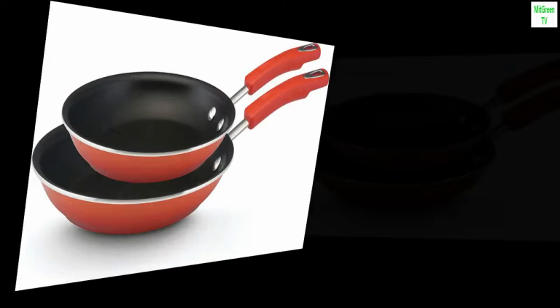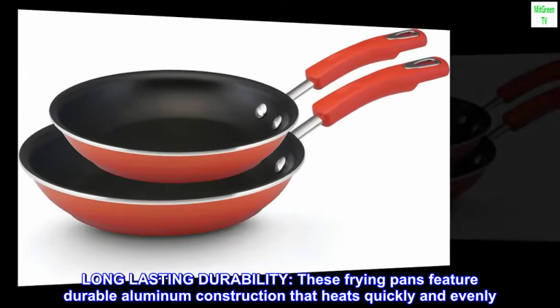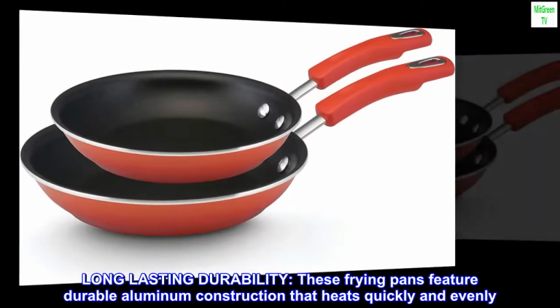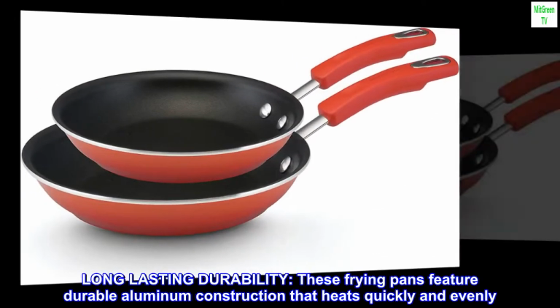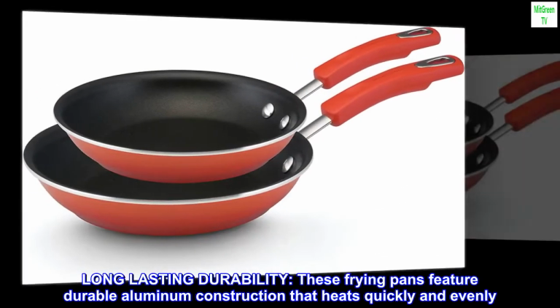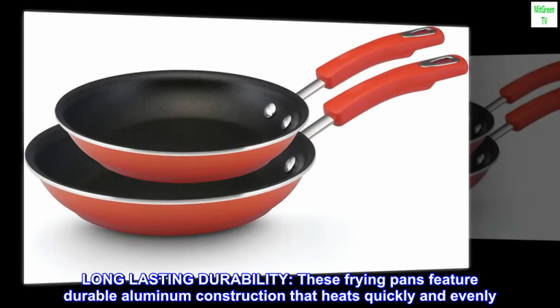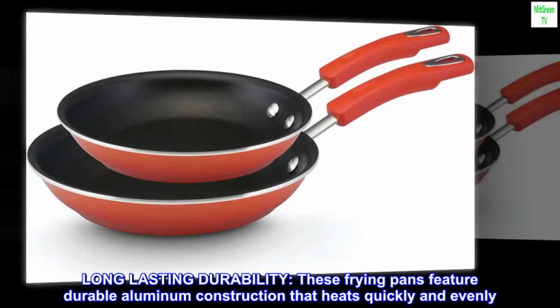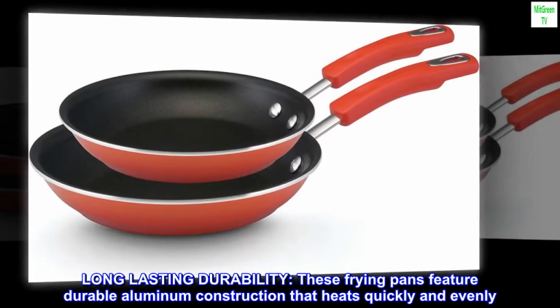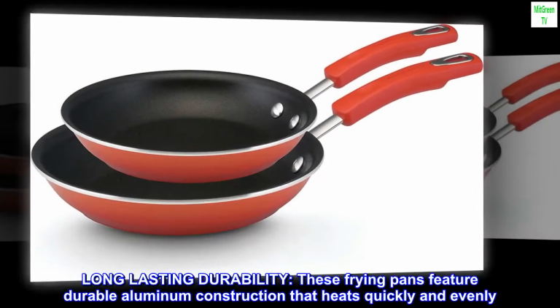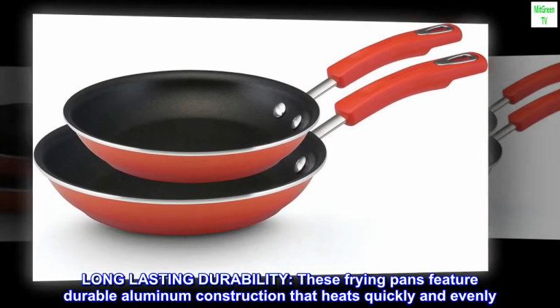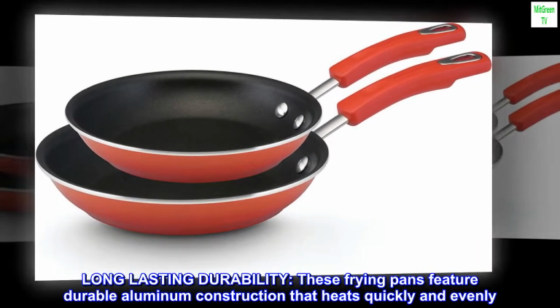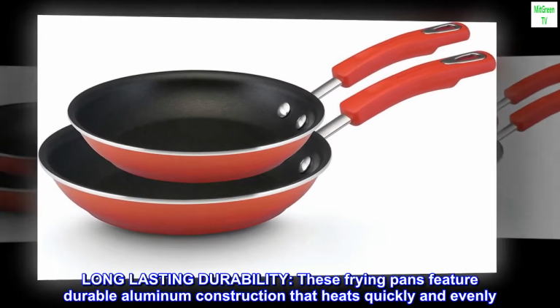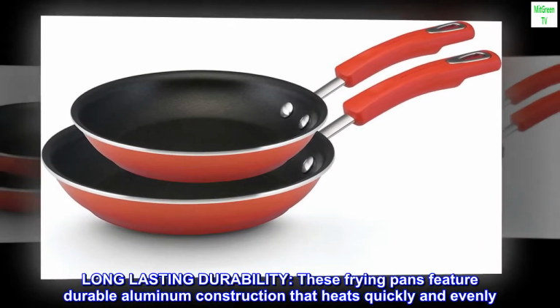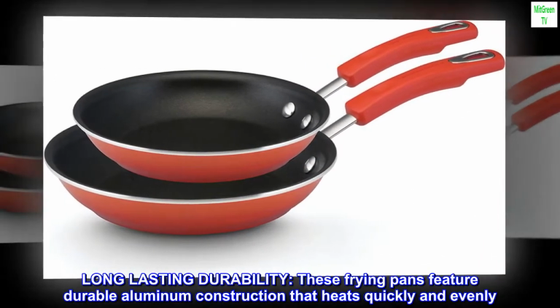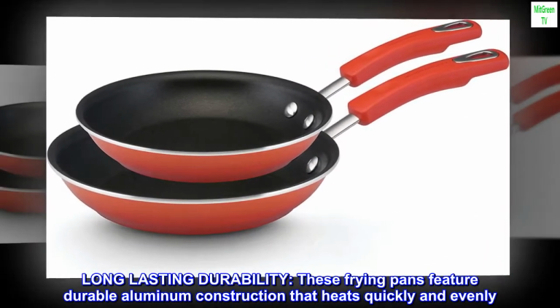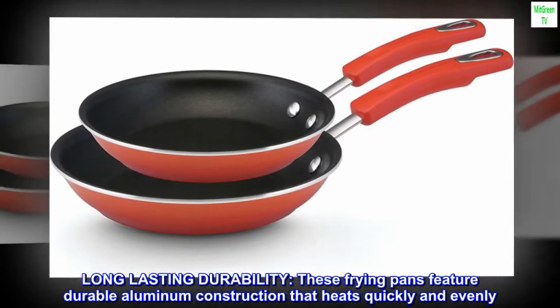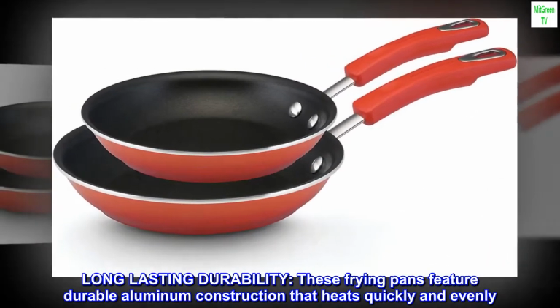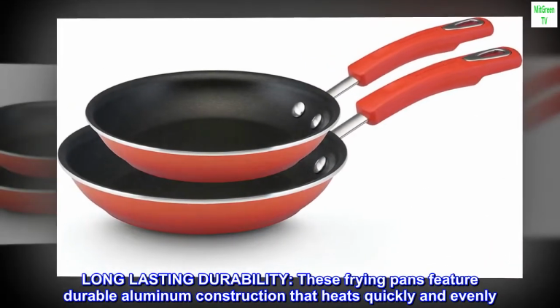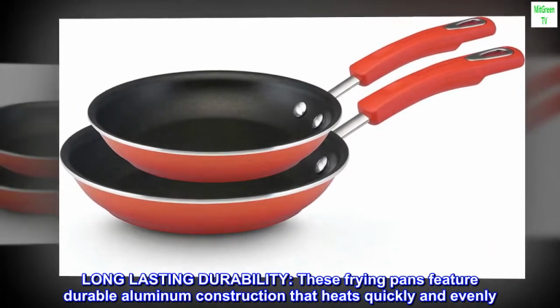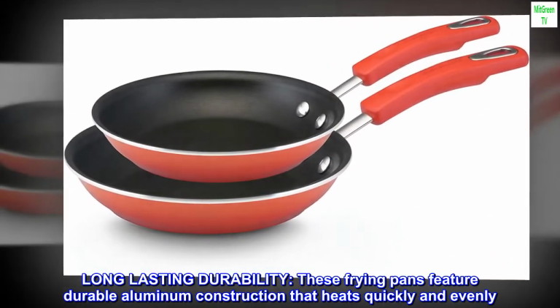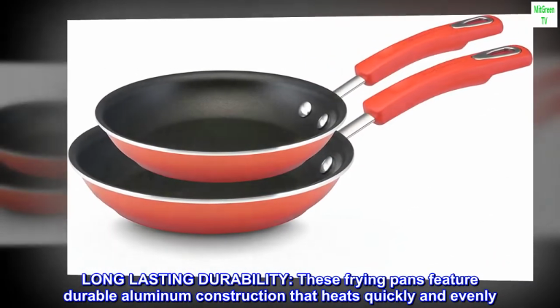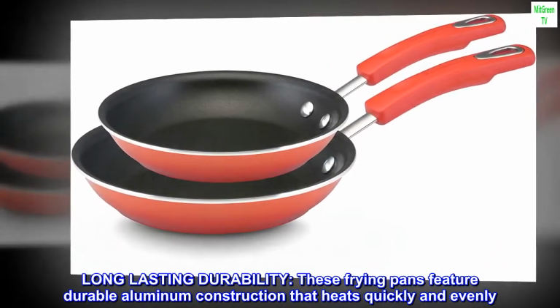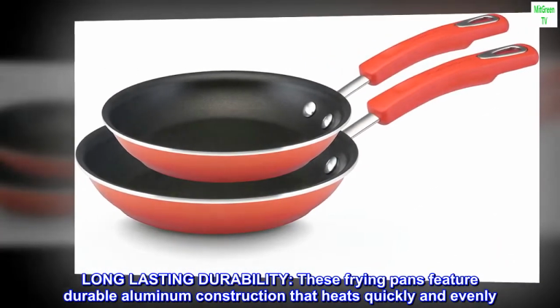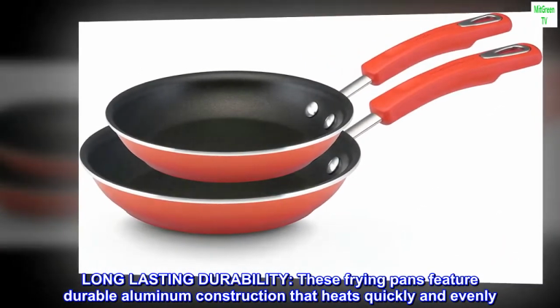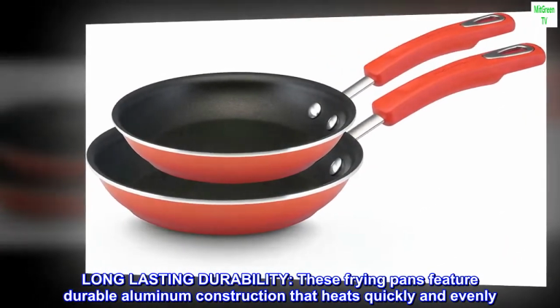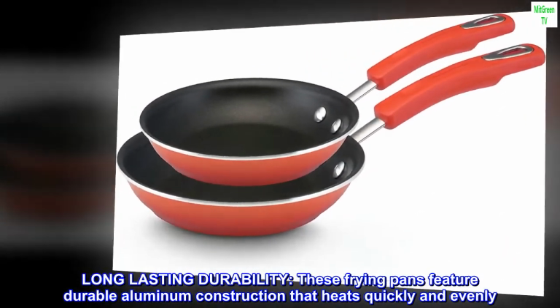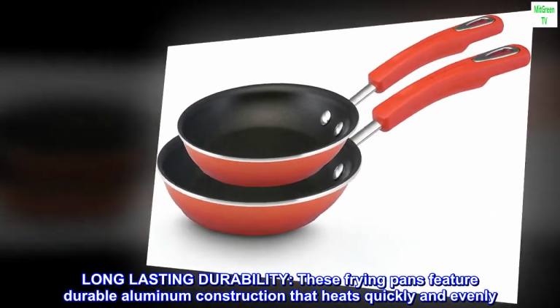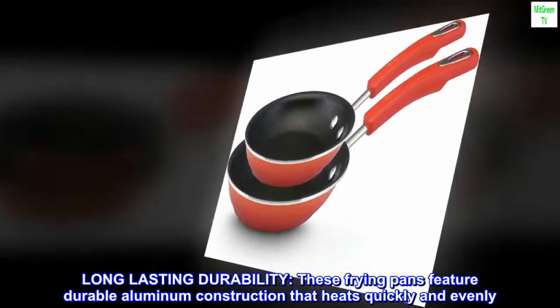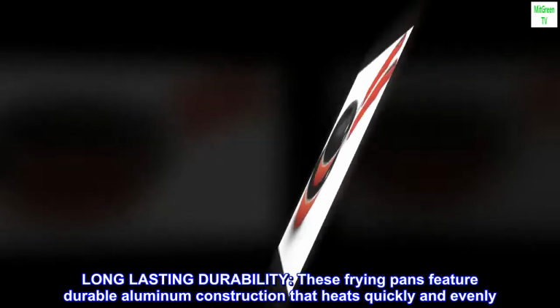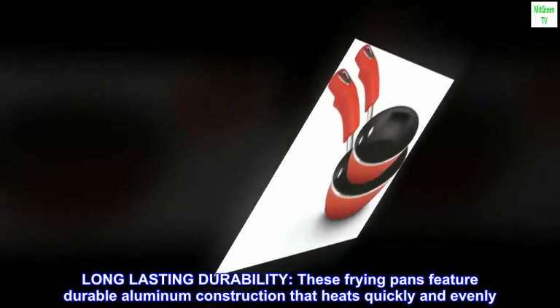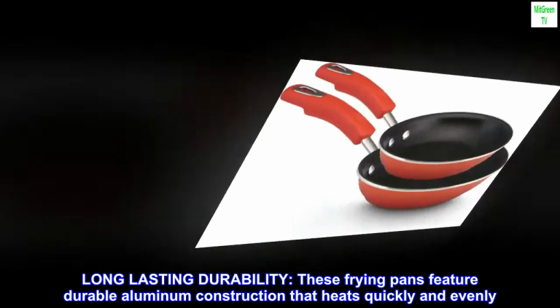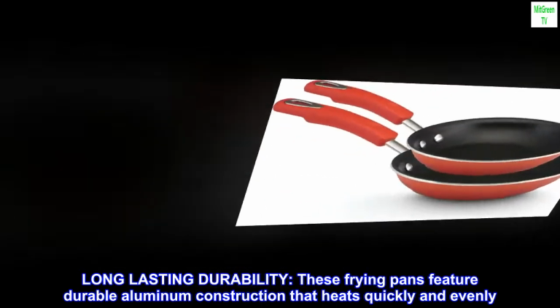Long lasting durability. These frying pans feature durable aluminum construction that heats quickly and evenly.